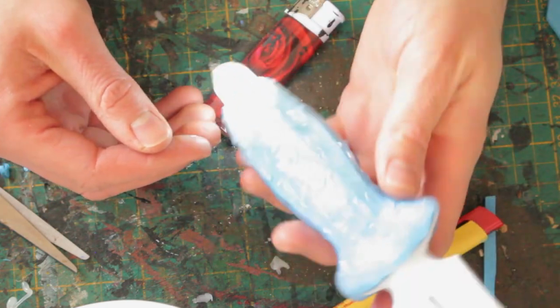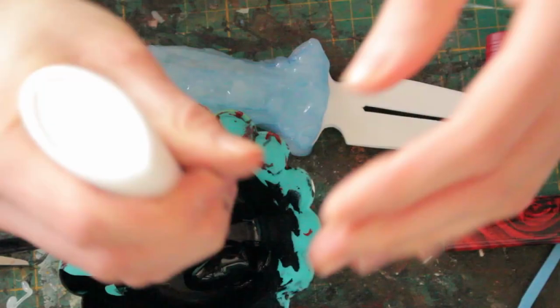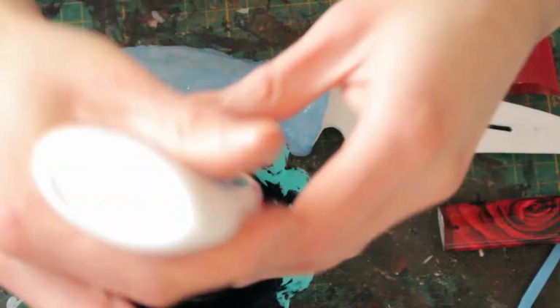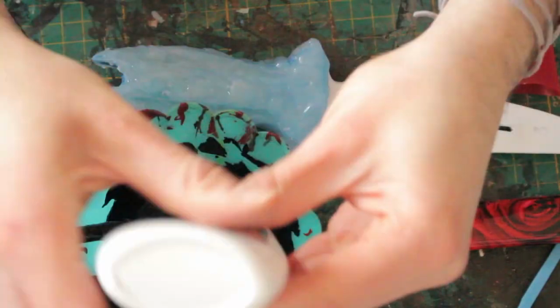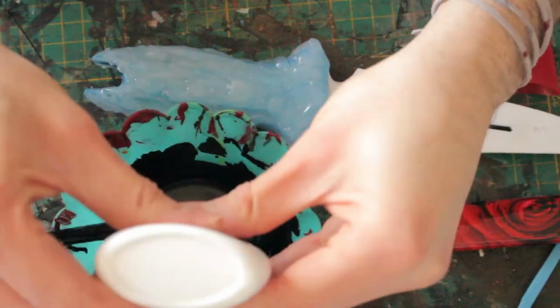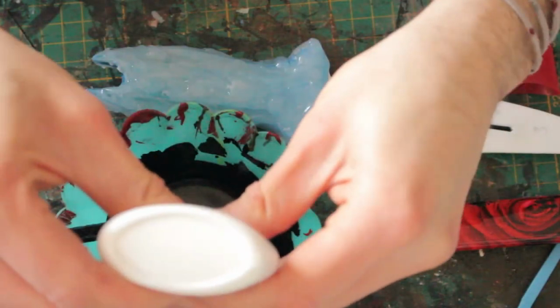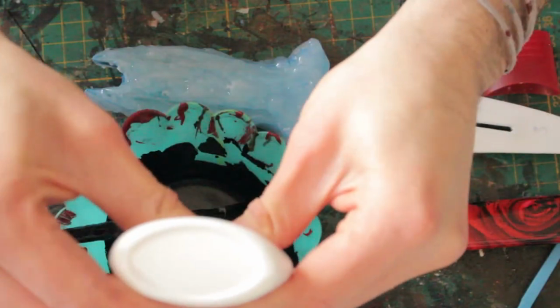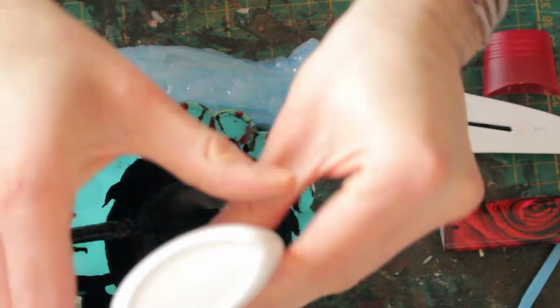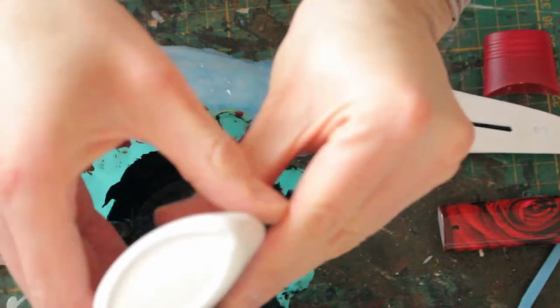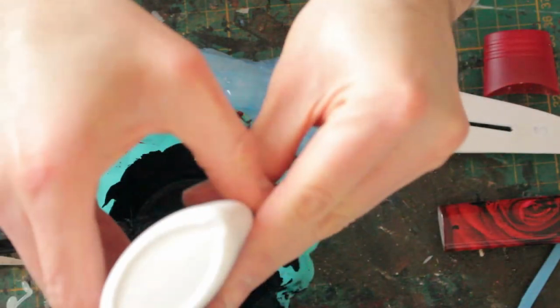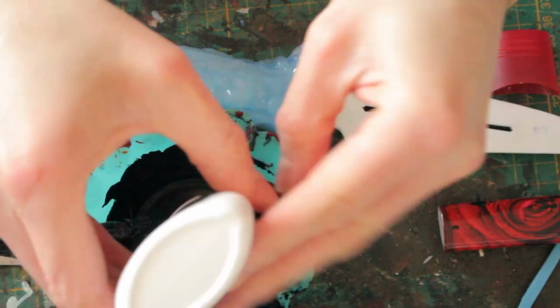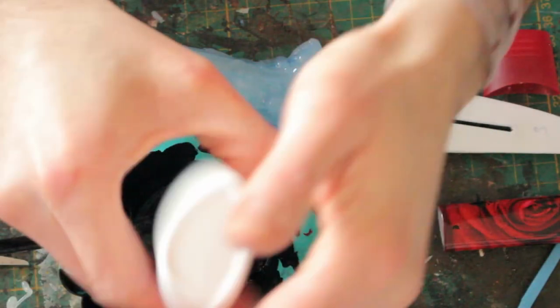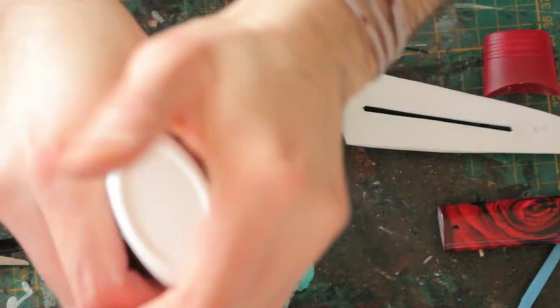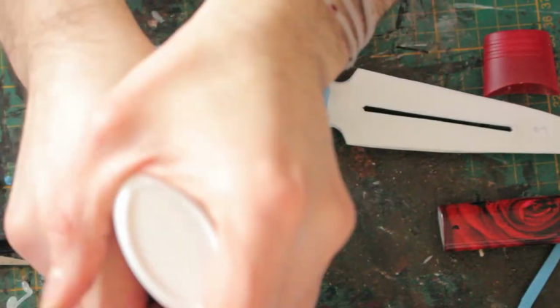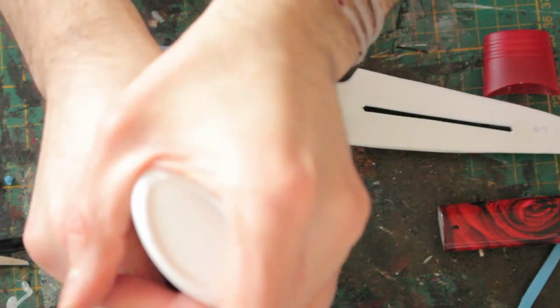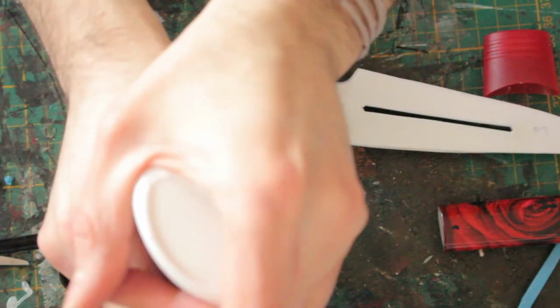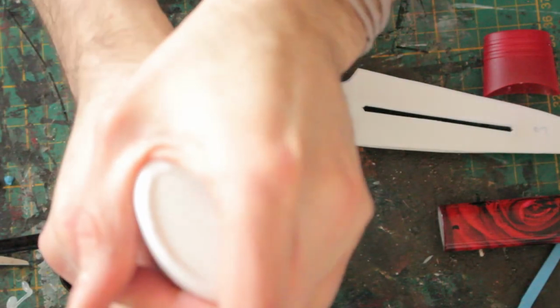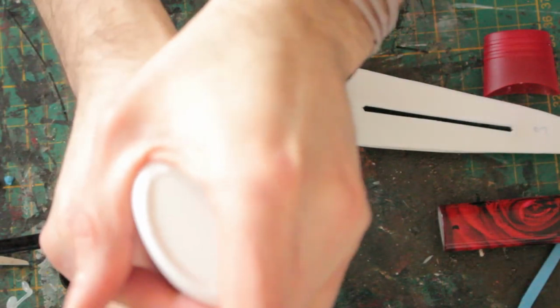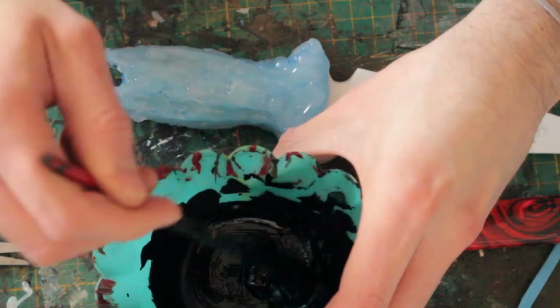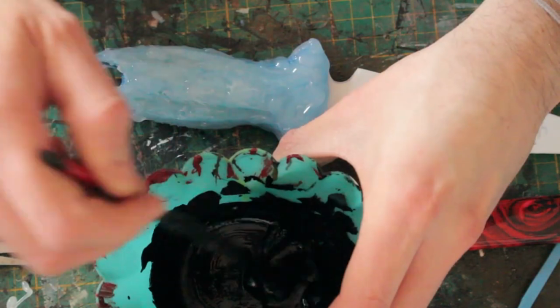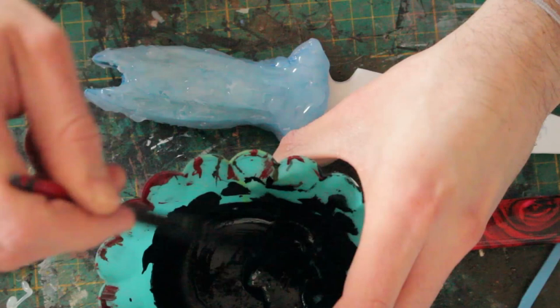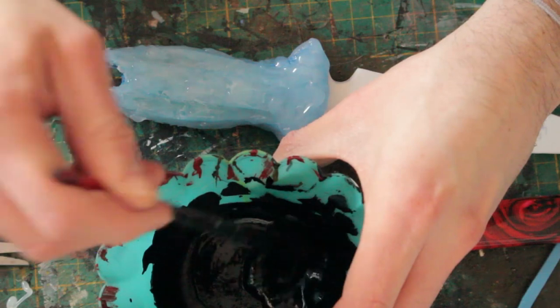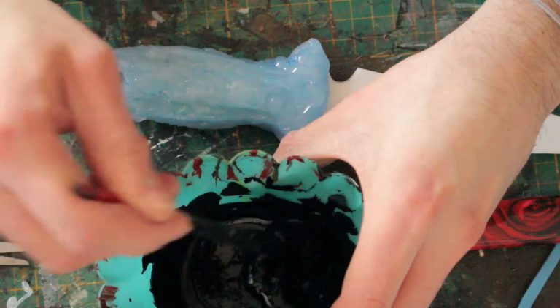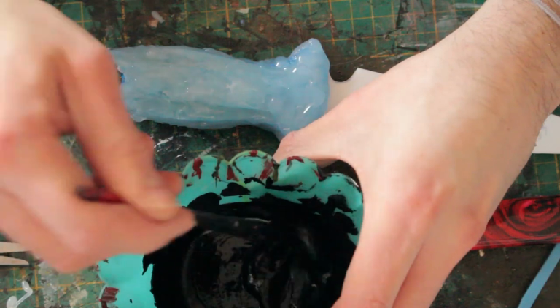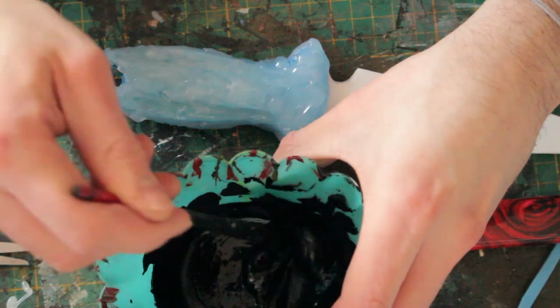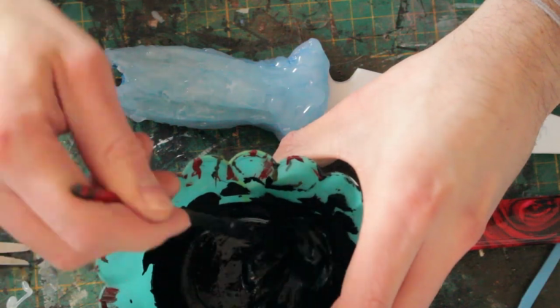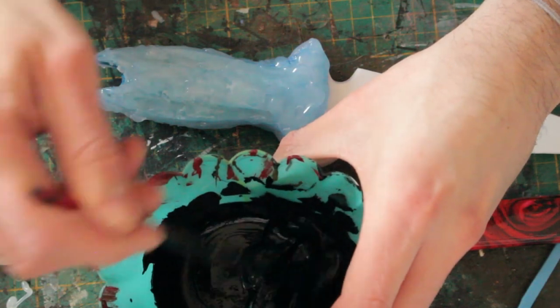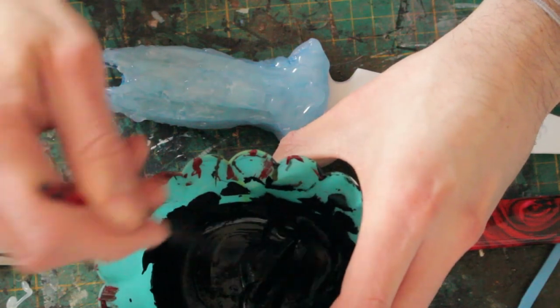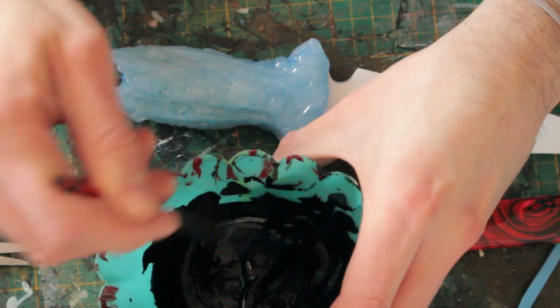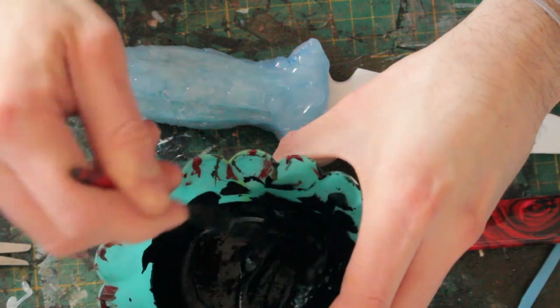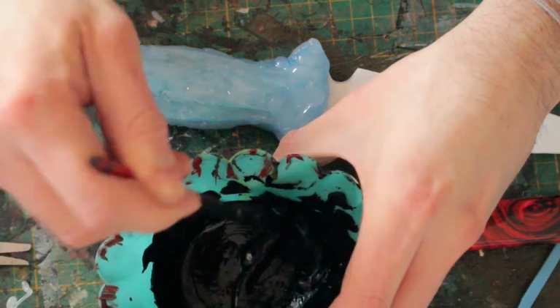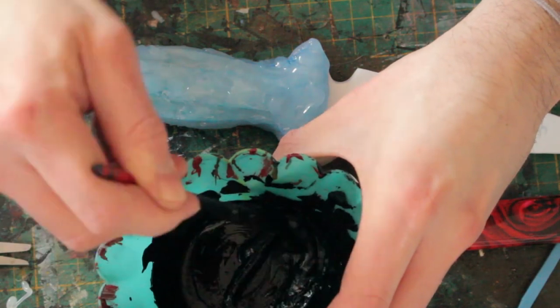Time to prime this build. I mixed black acrylic paint and hobby glue in order to create a primer.